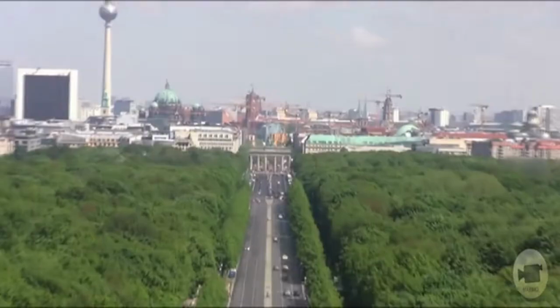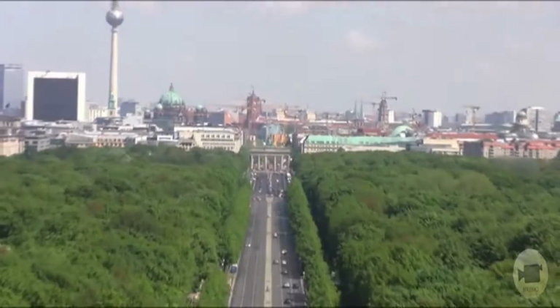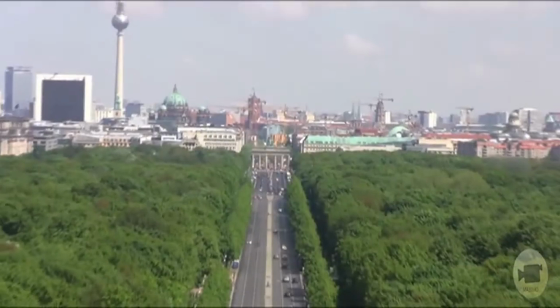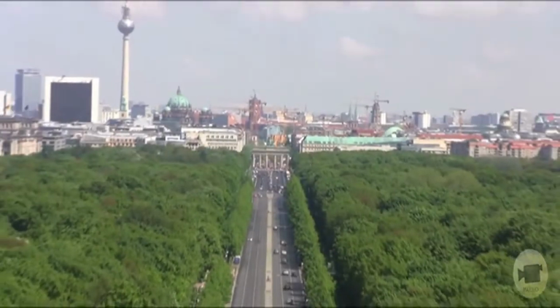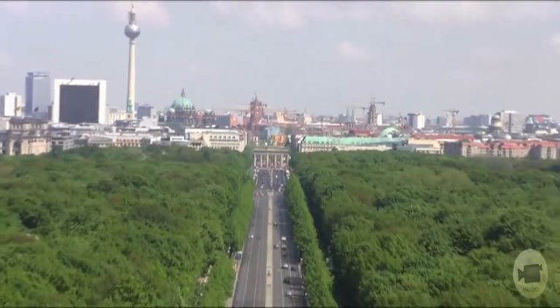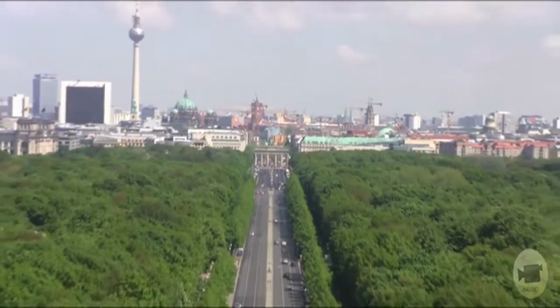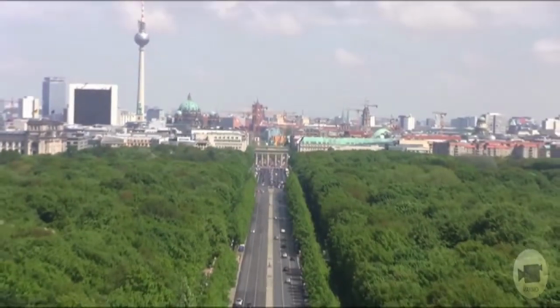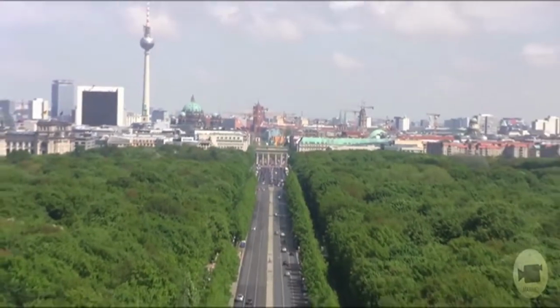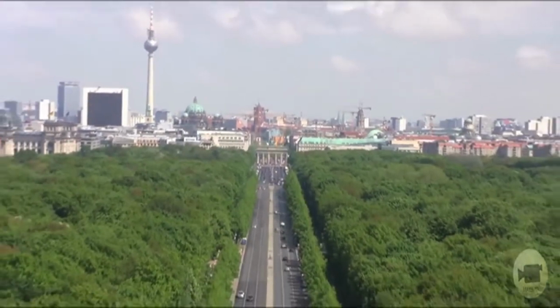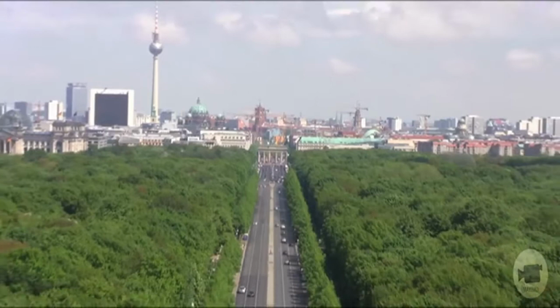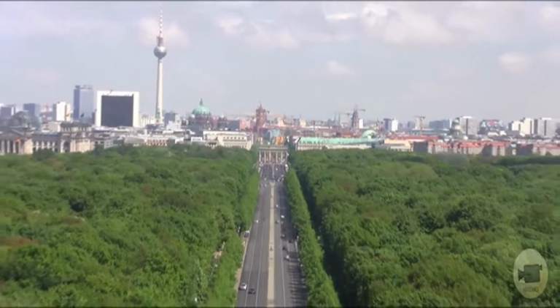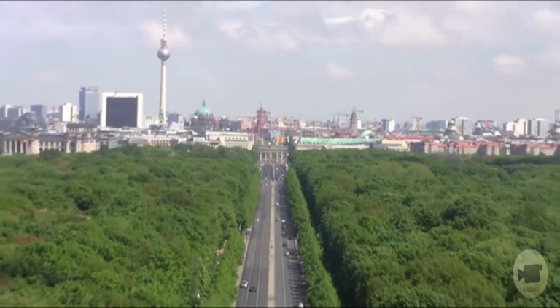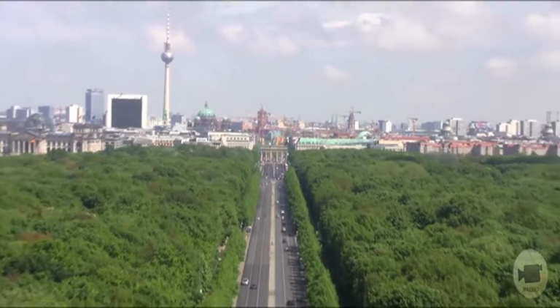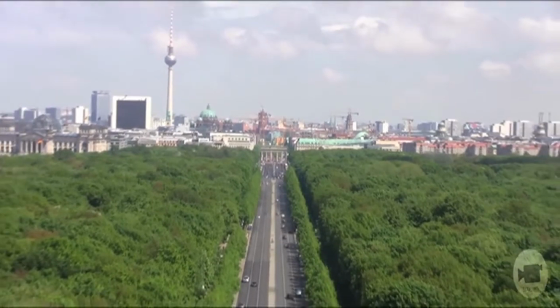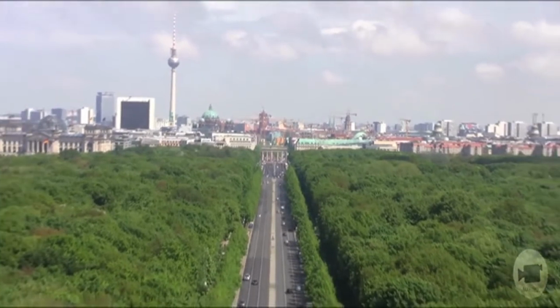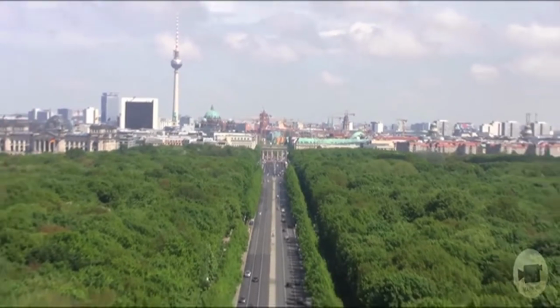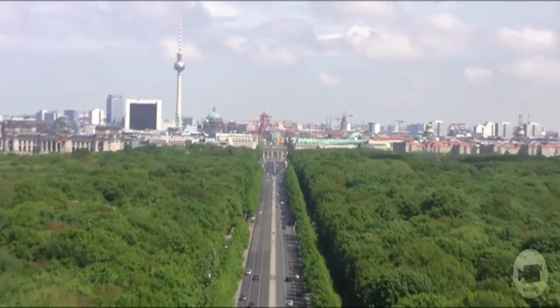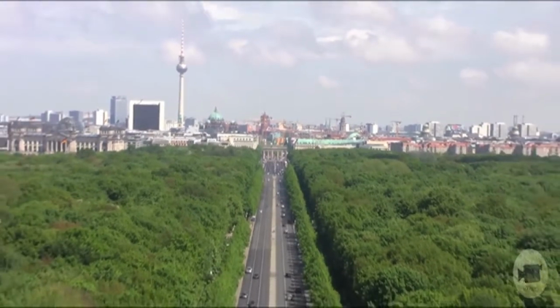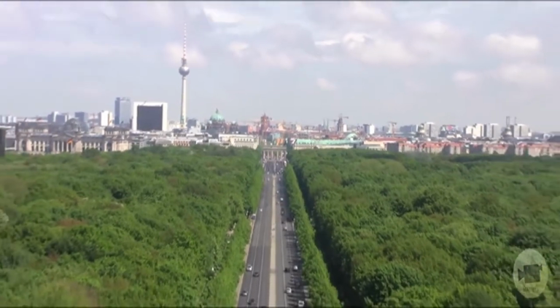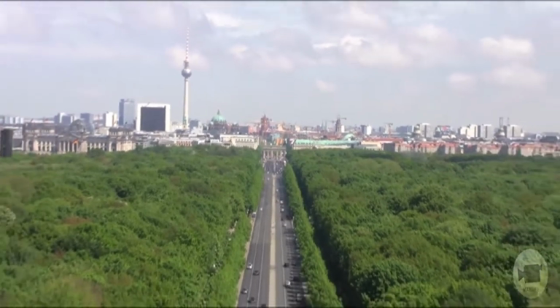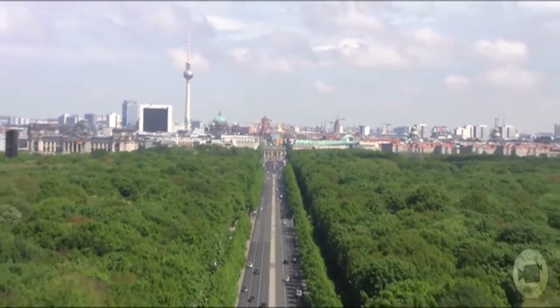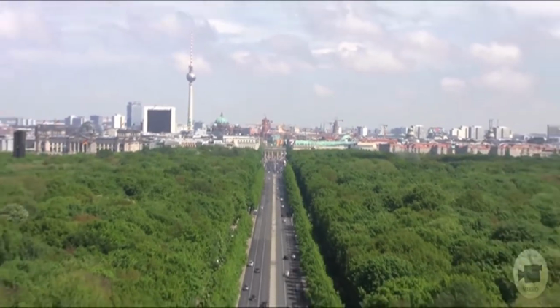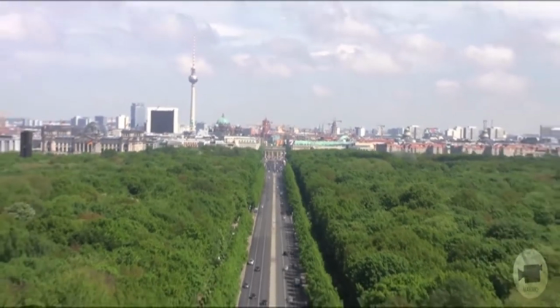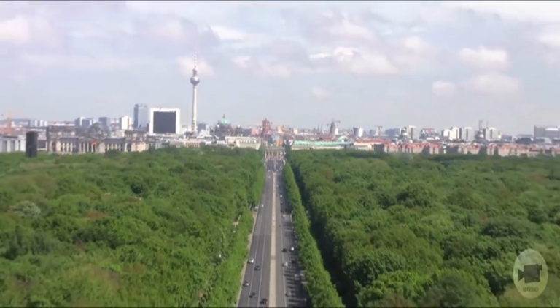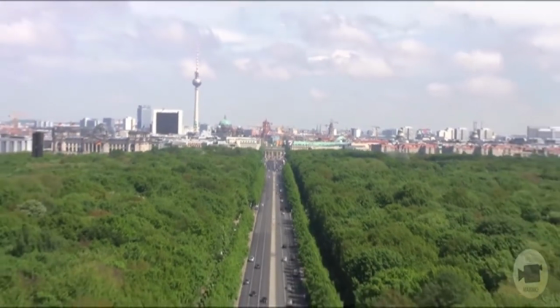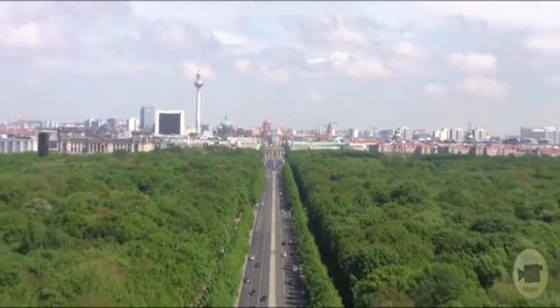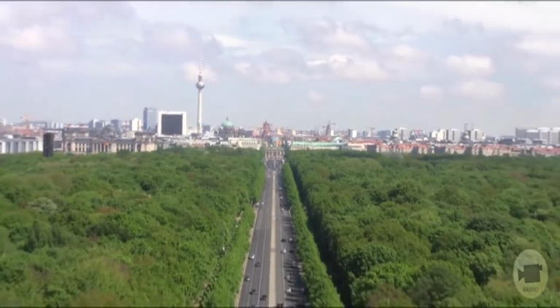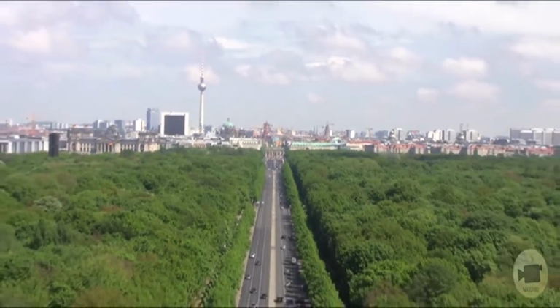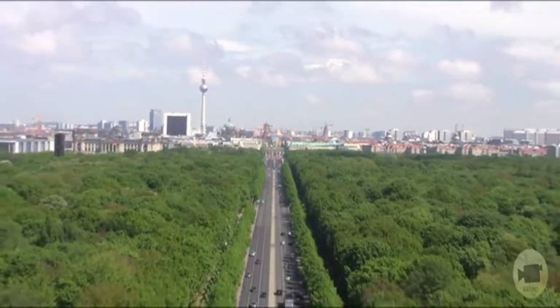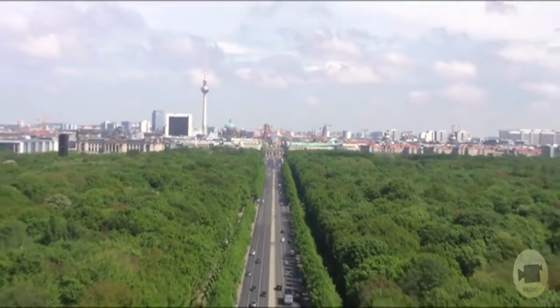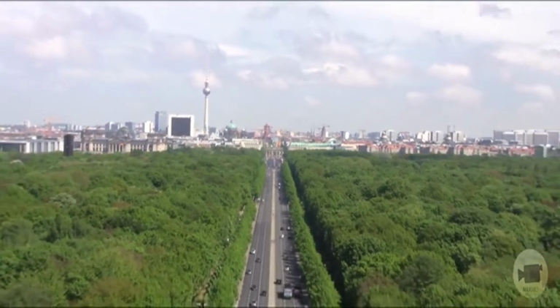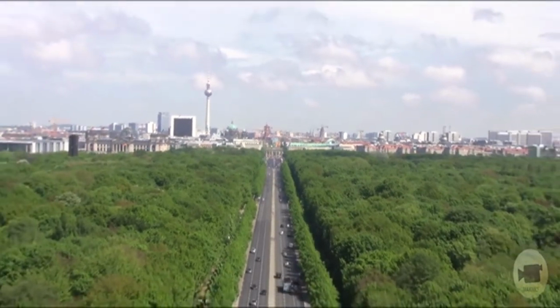The Victory Column has an observation deck, reached by climbing 270 steps via its spiral staircase. Looking eastward, you can see the Reichstag, the Brandenburg Gate, and the TV Tower.